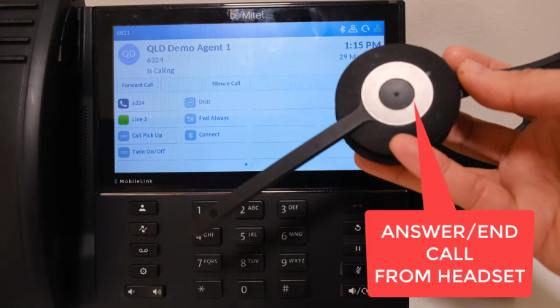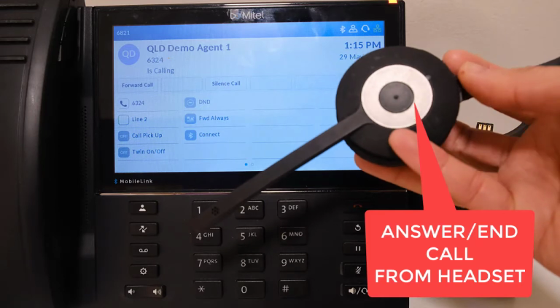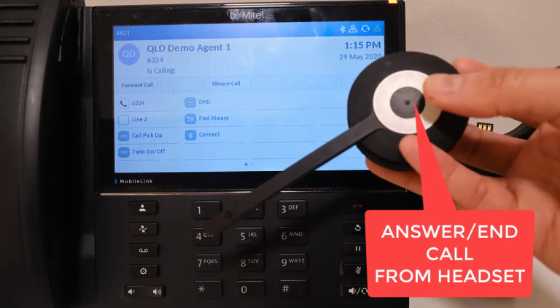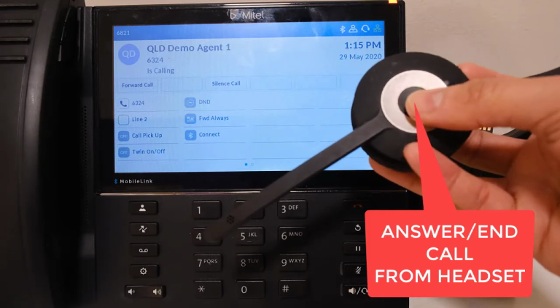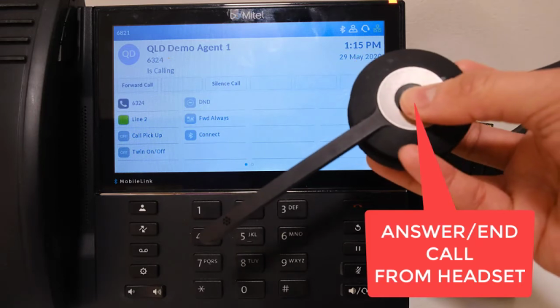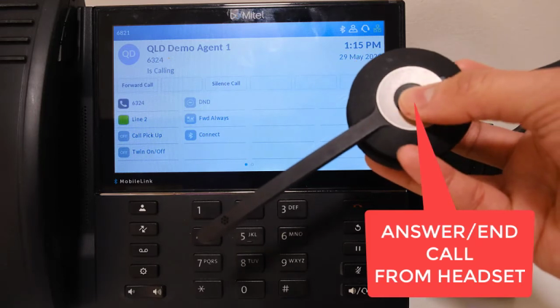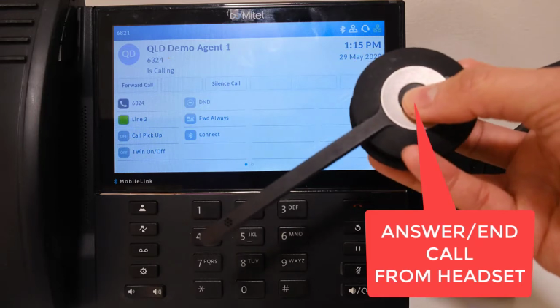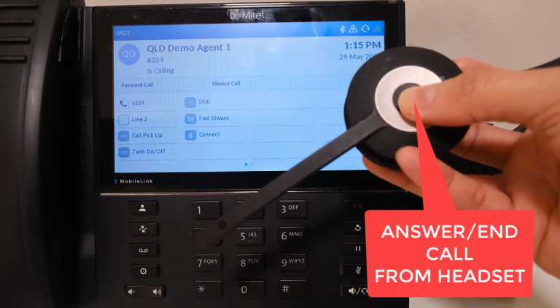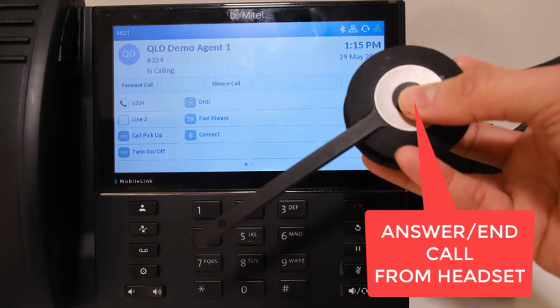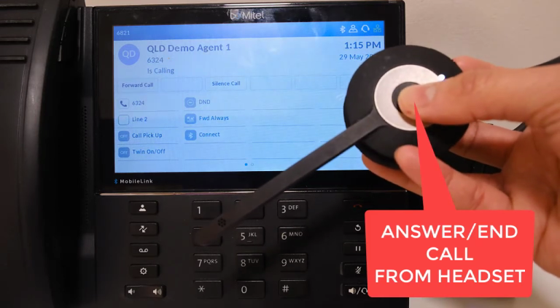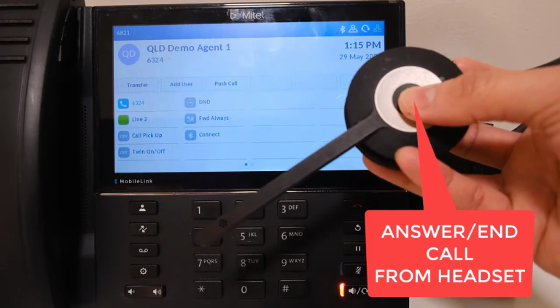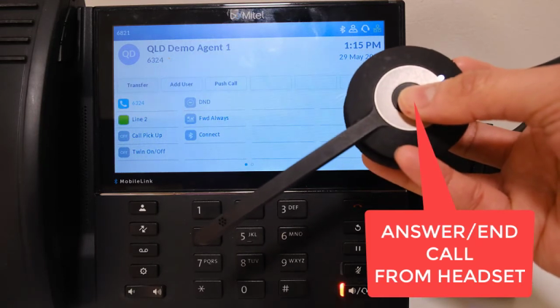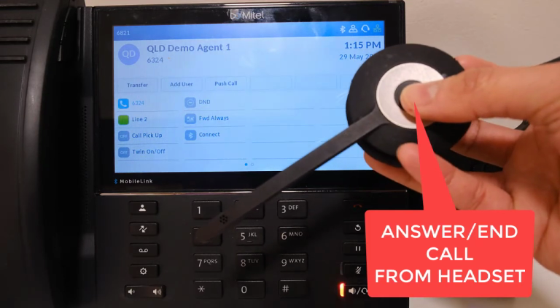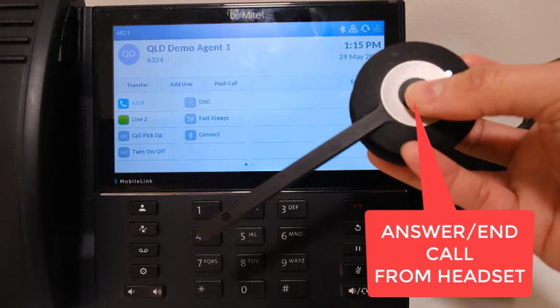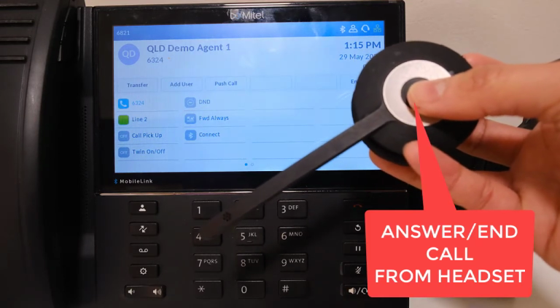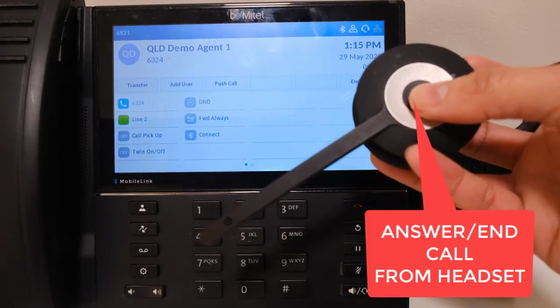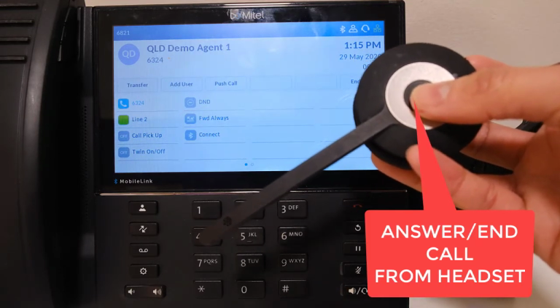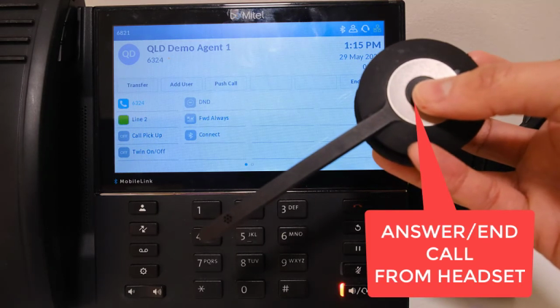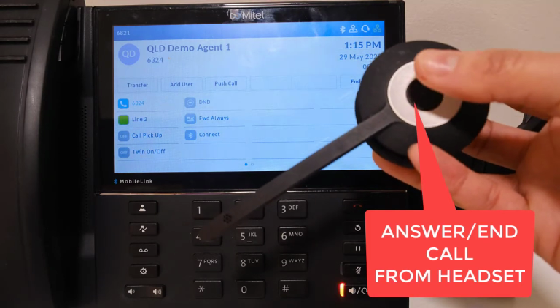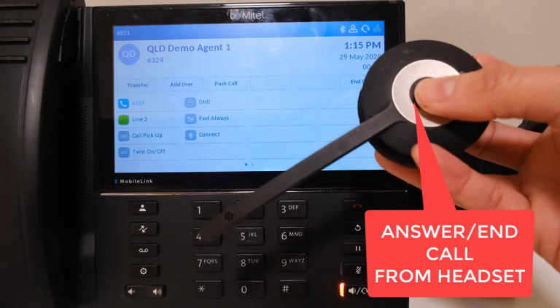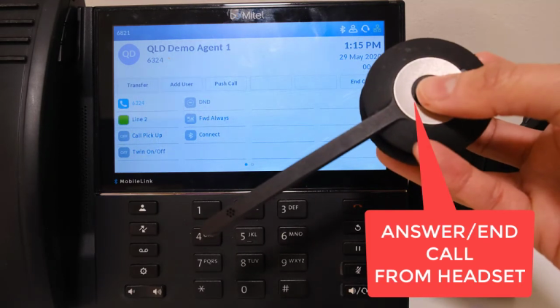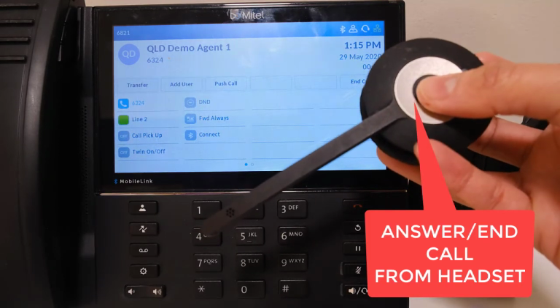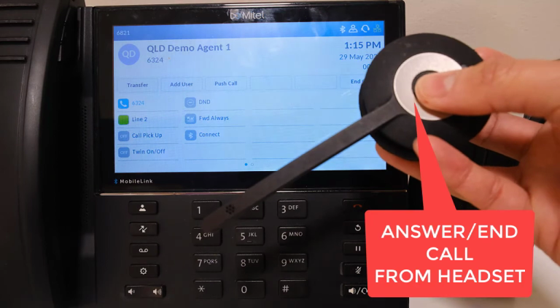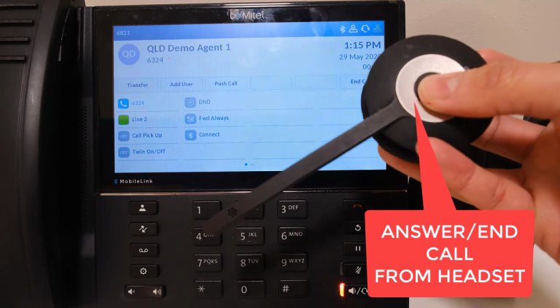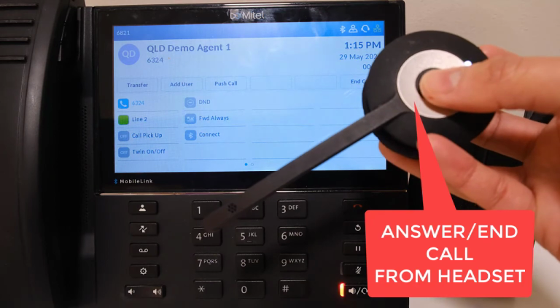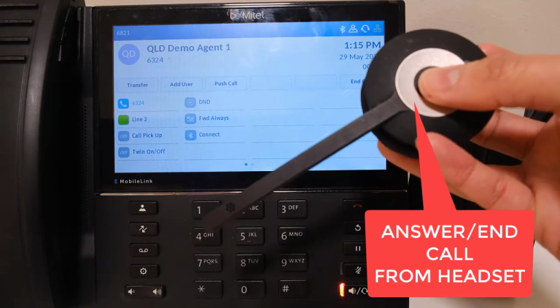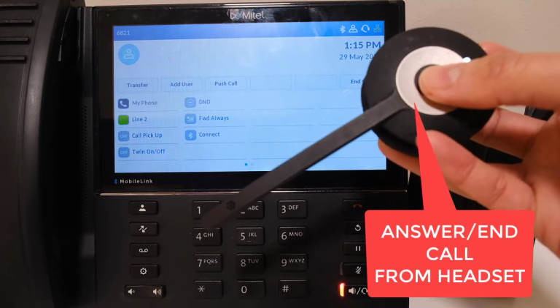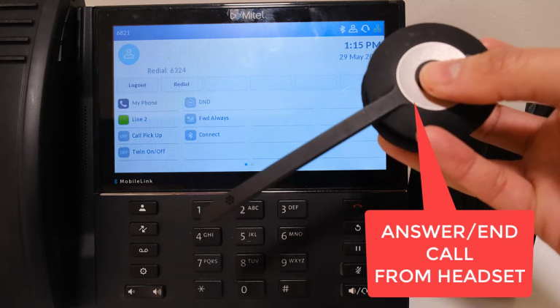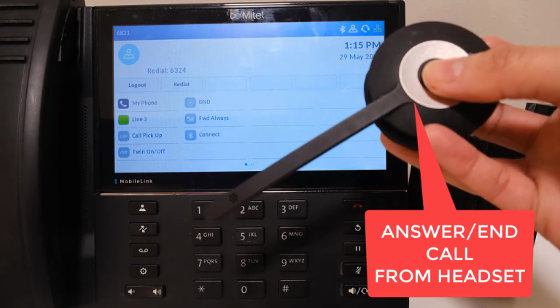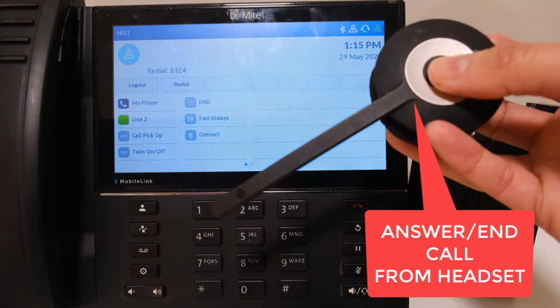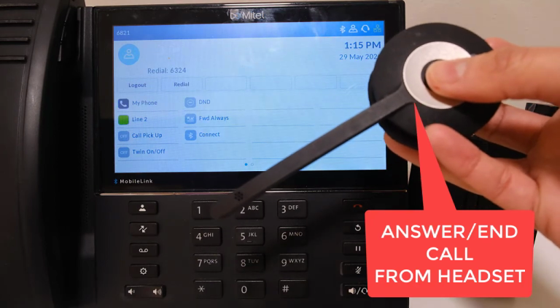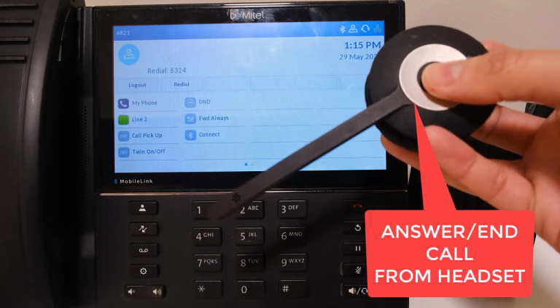Incoming calls can be remotely answered by pressing the answer end call button on the headset. The same button can be used to end the call.